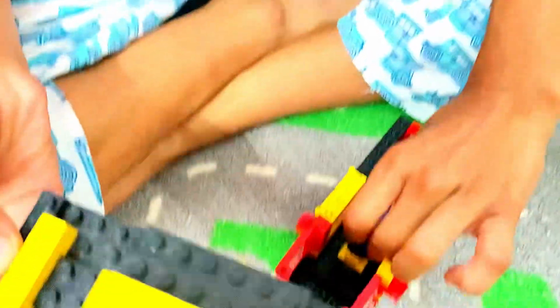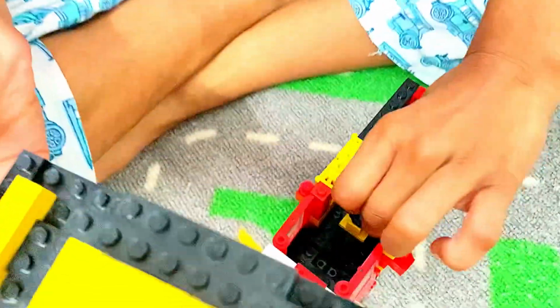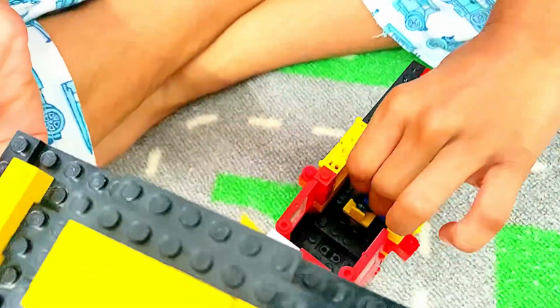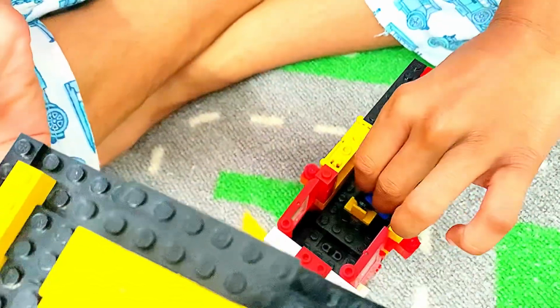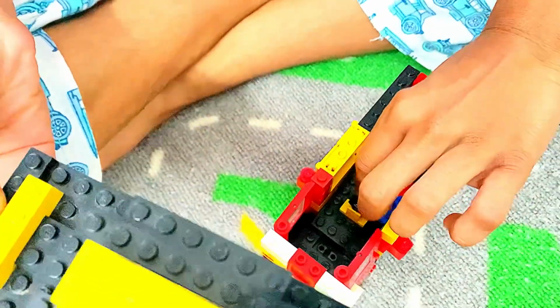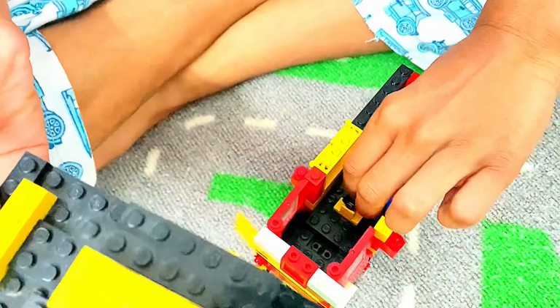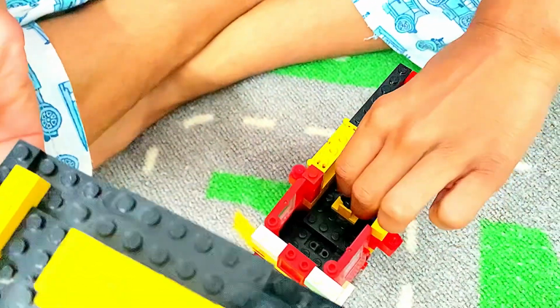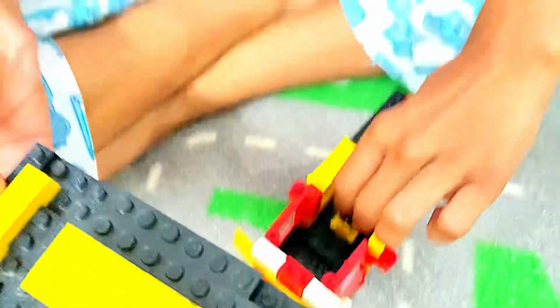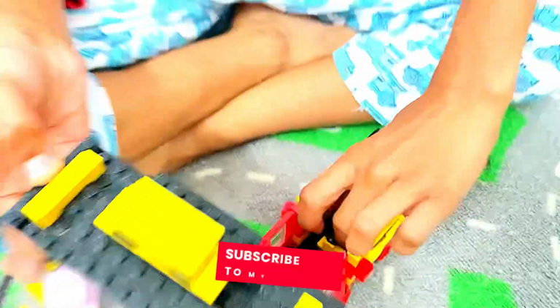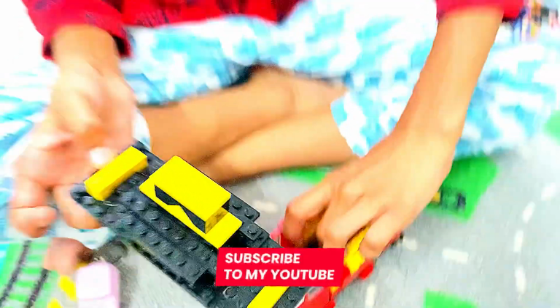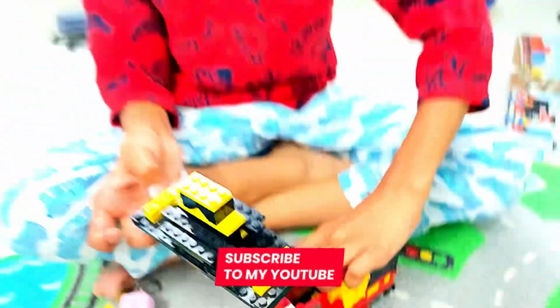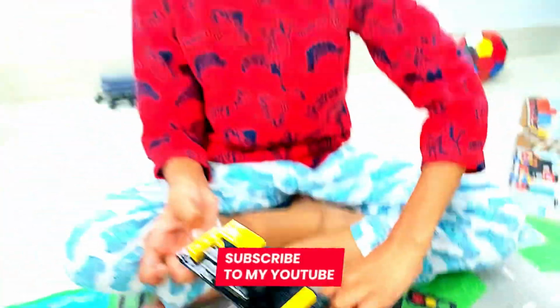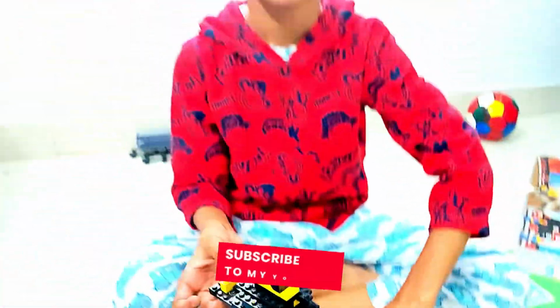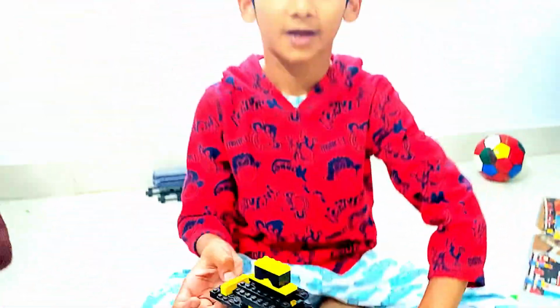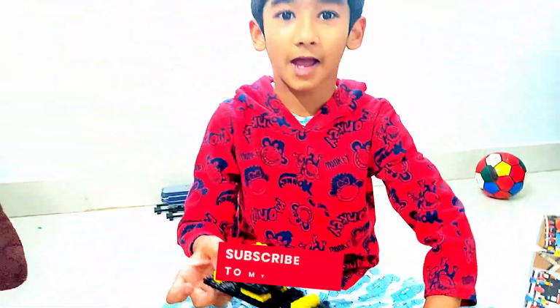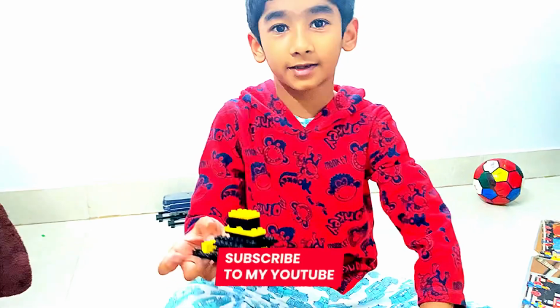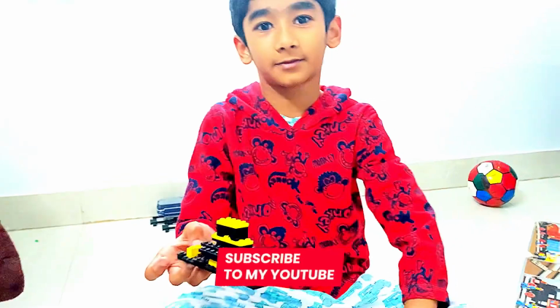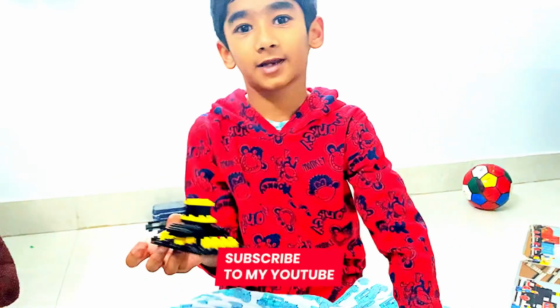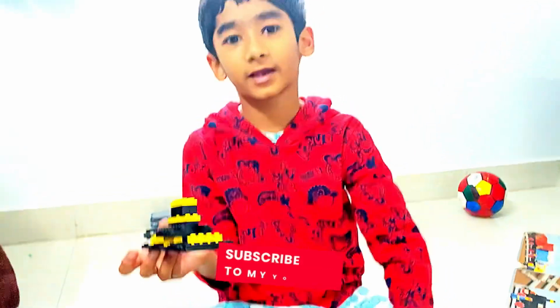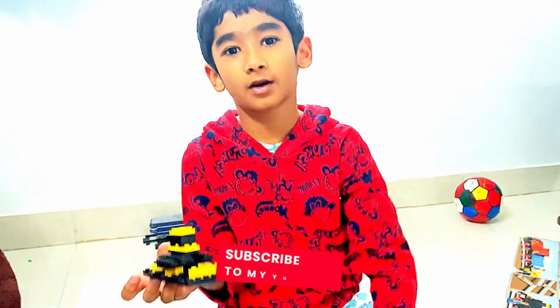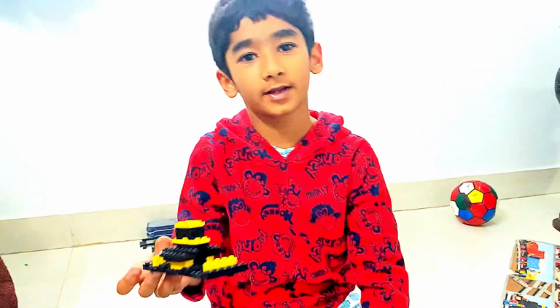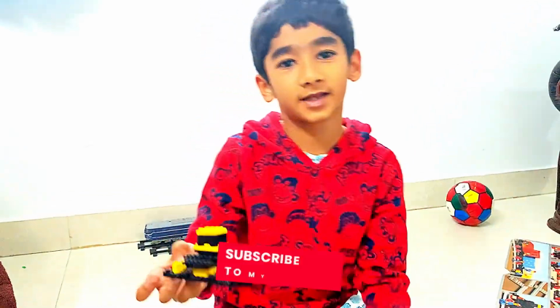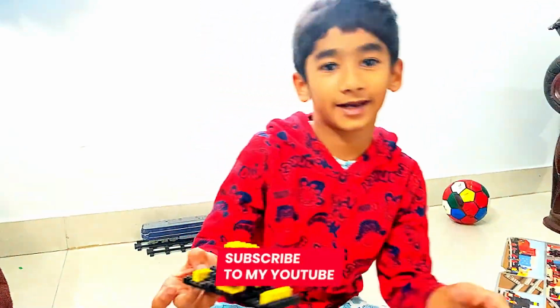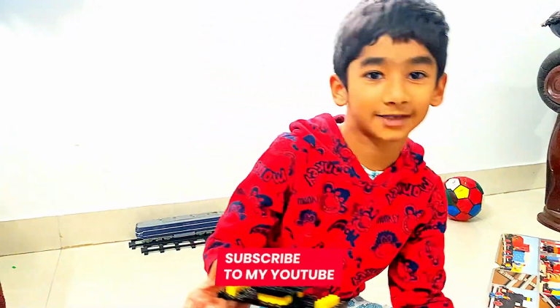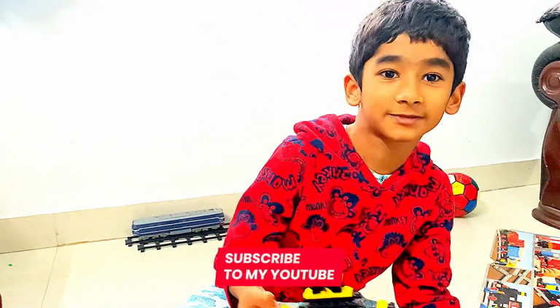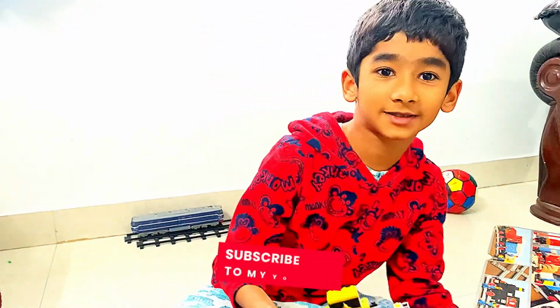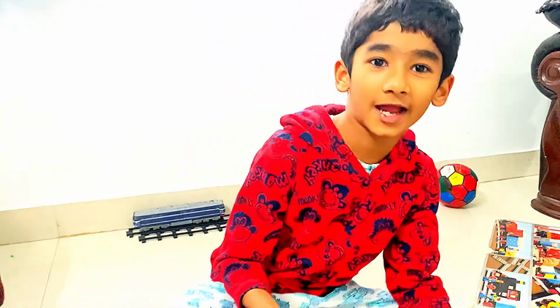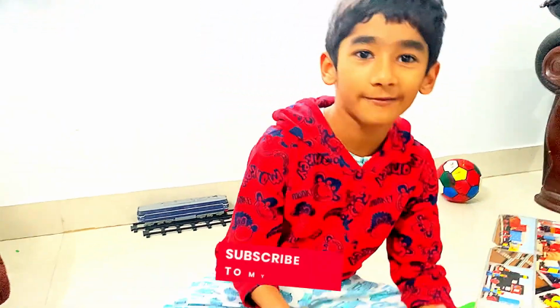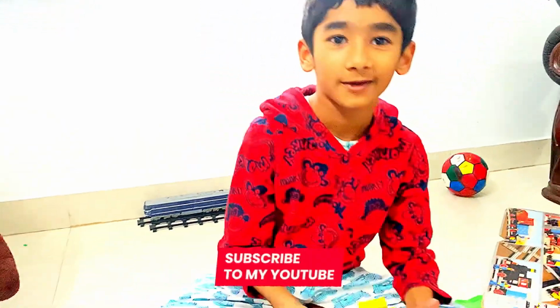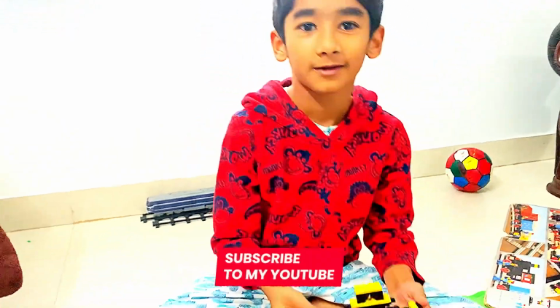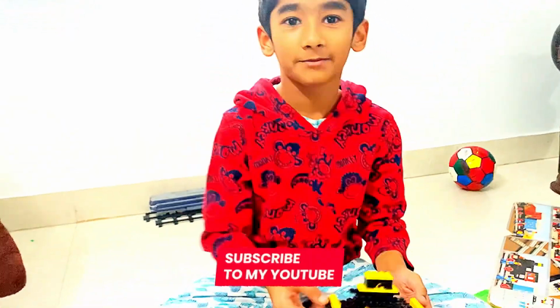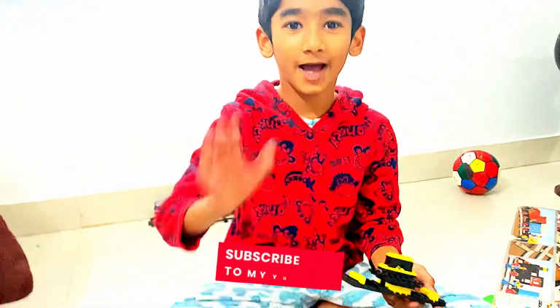That's it for today's video — like, comment, share and subscribe. Bye!